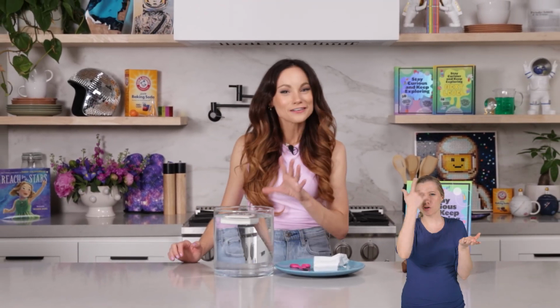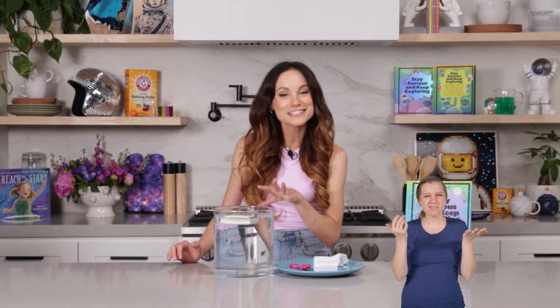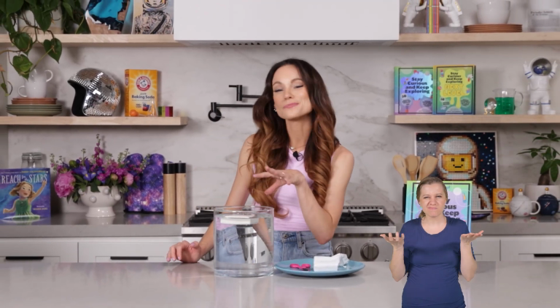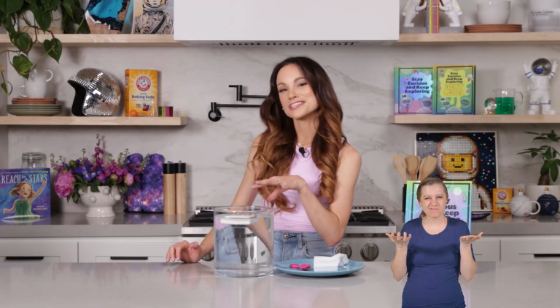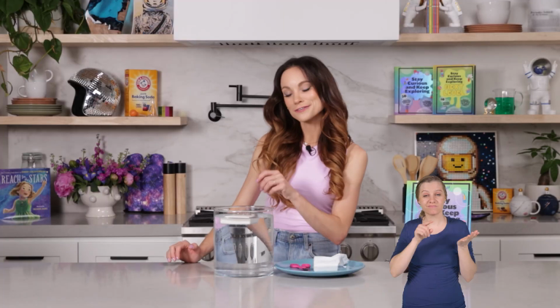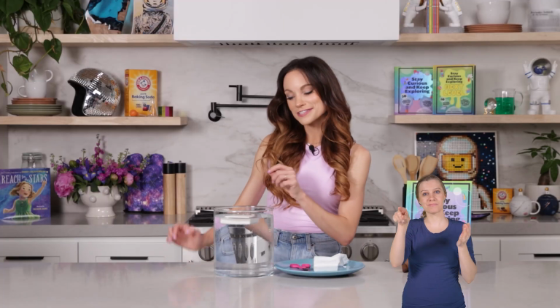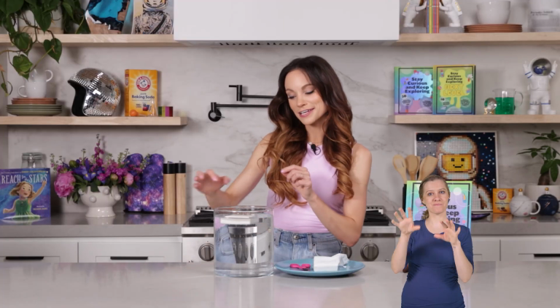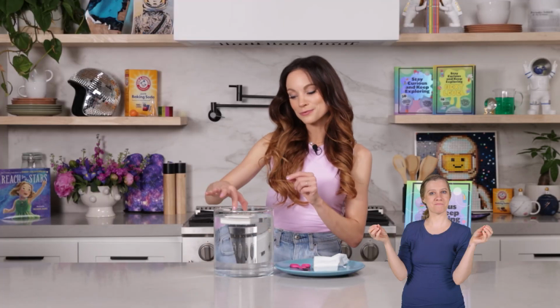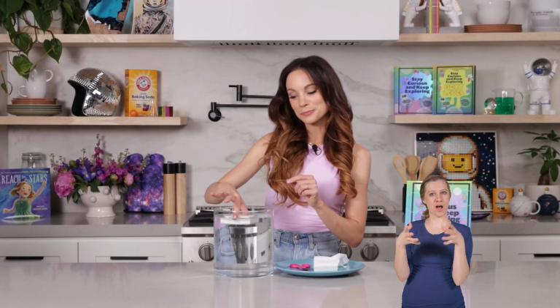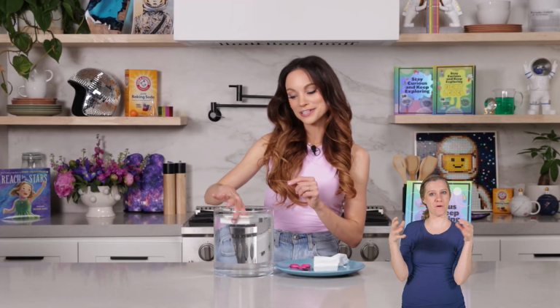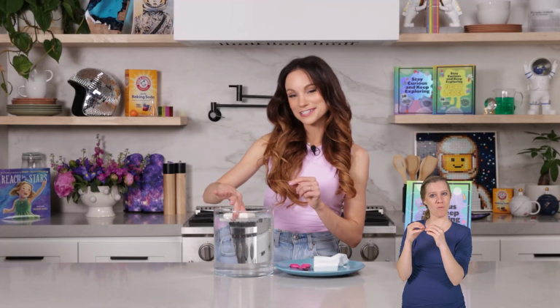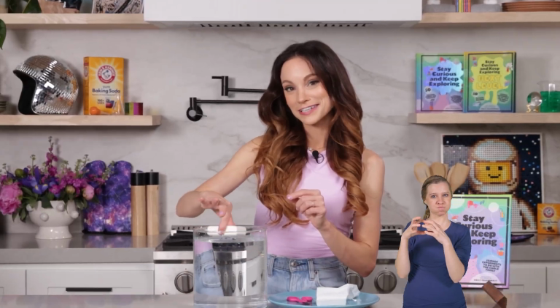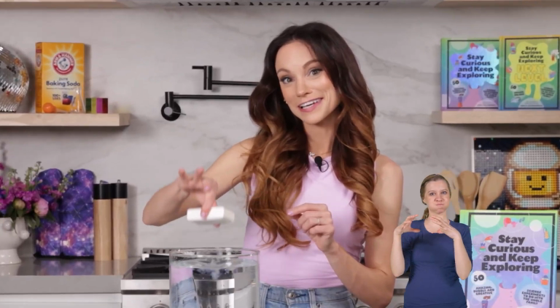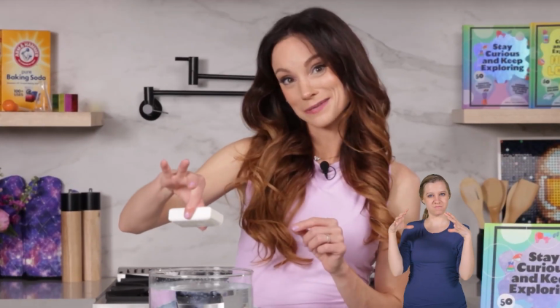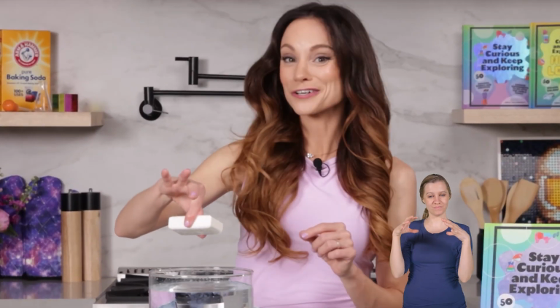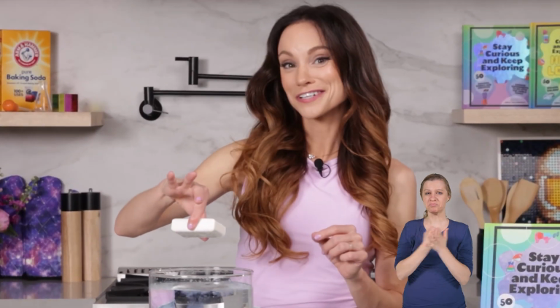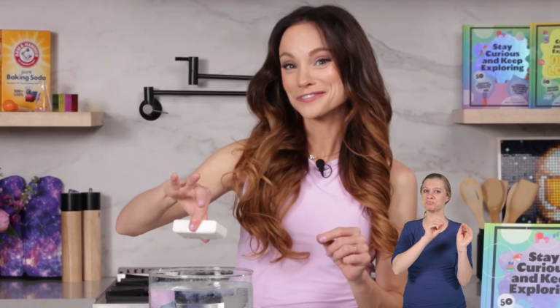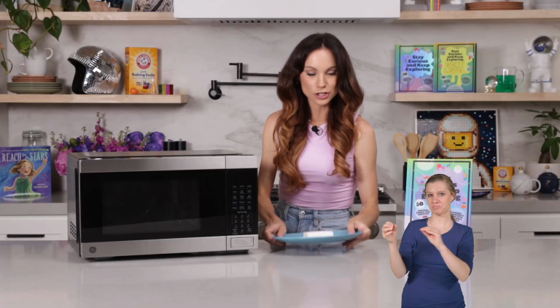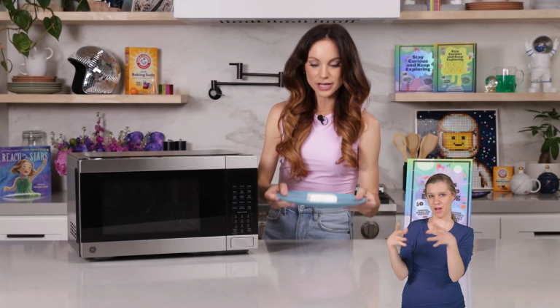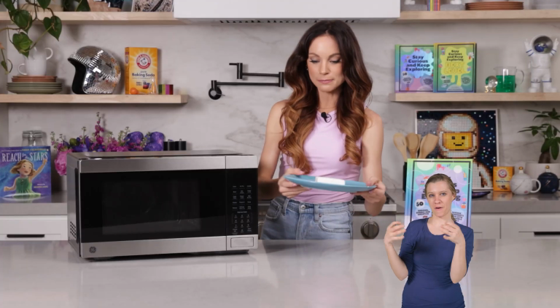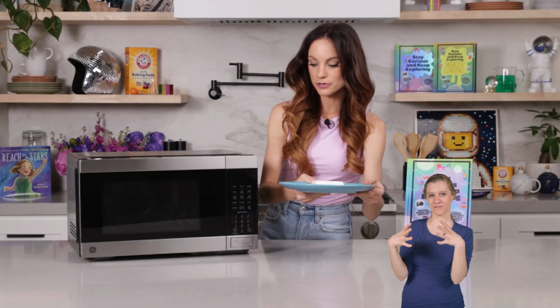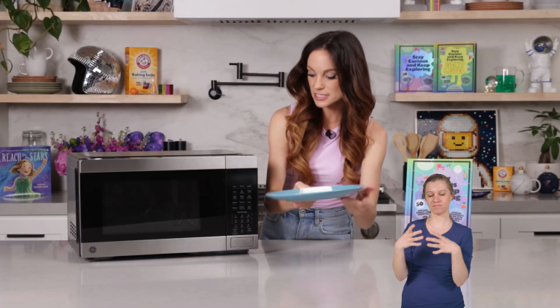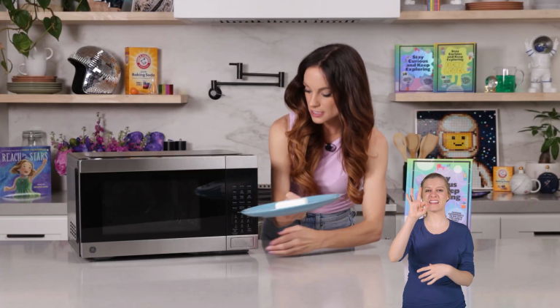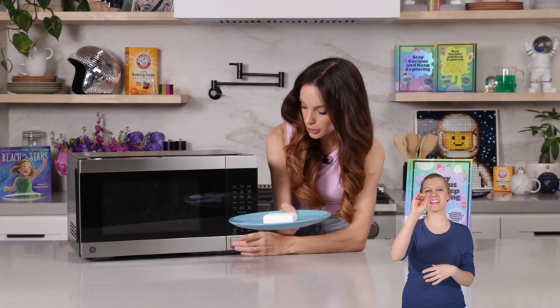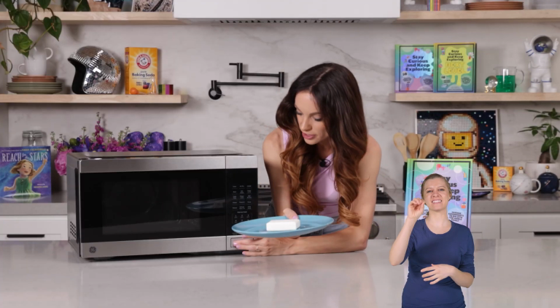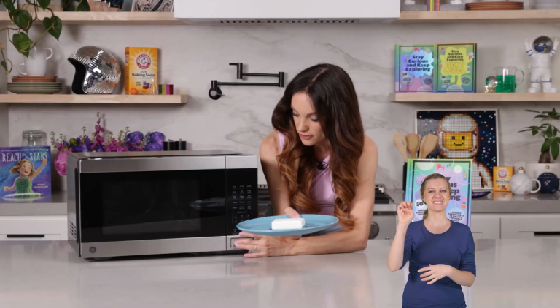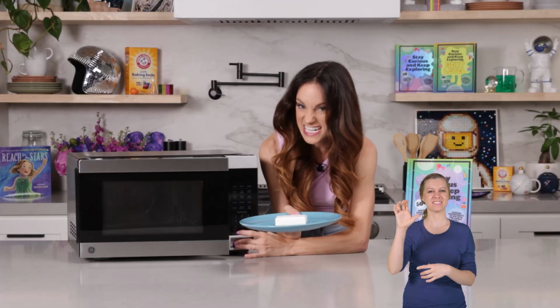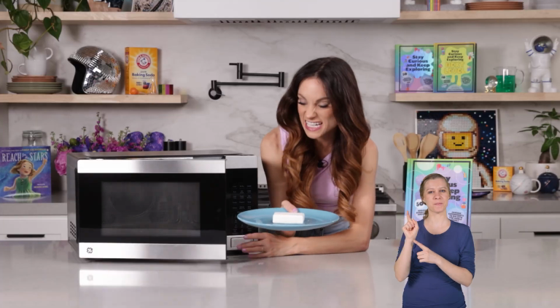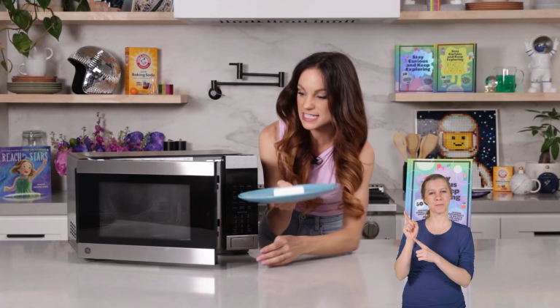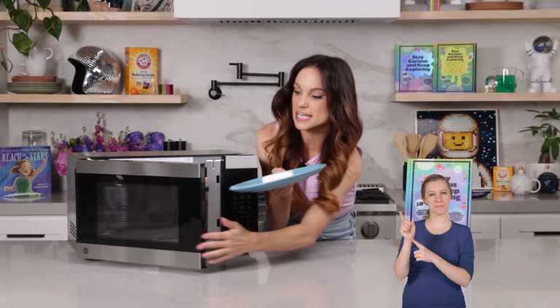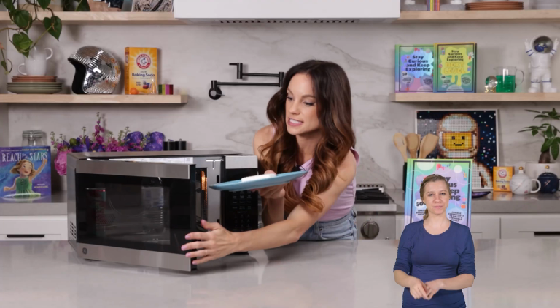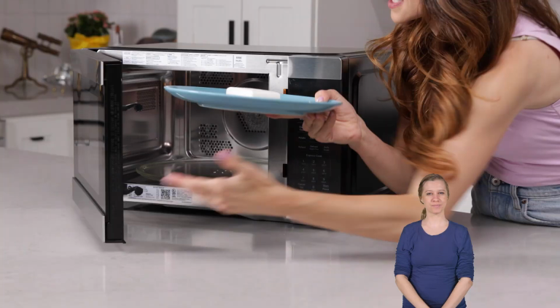Now let's see what this looks like when we put it in the microwave. We're going to go ahead and put it in the microwave for 90 seconds.